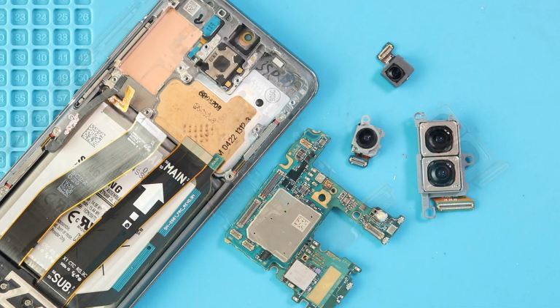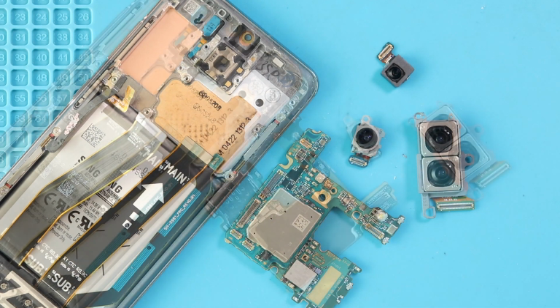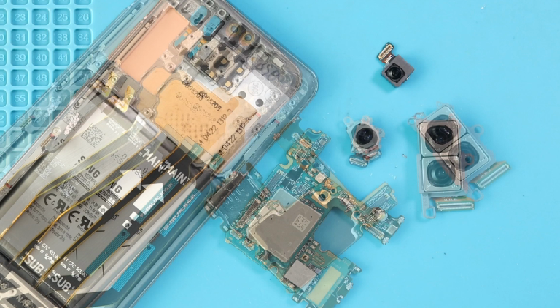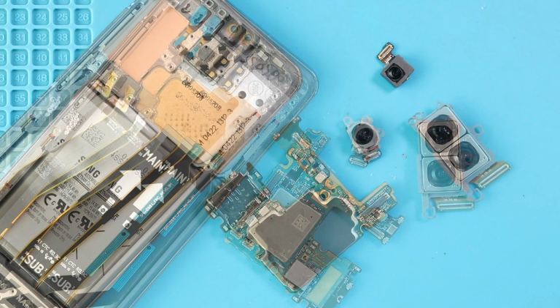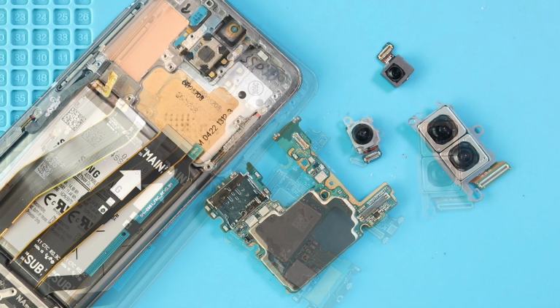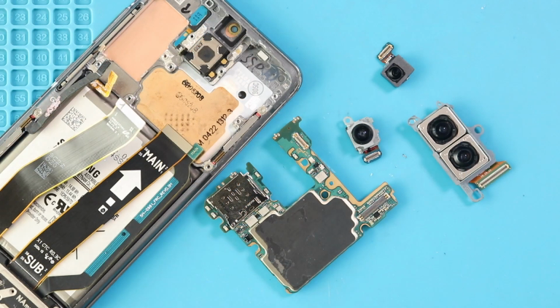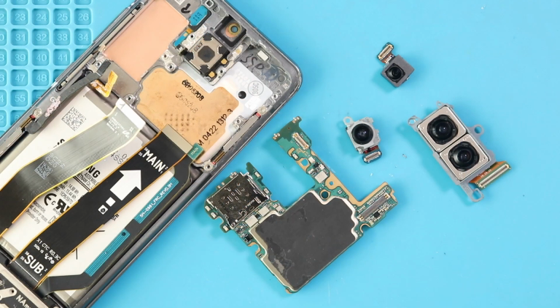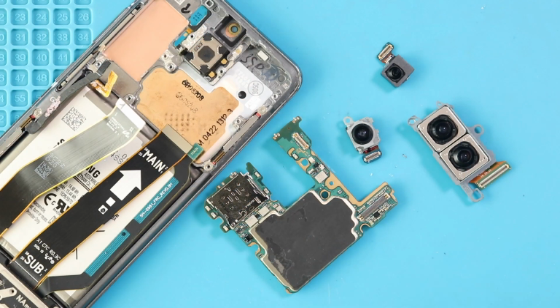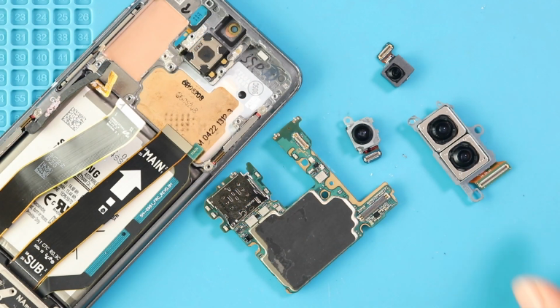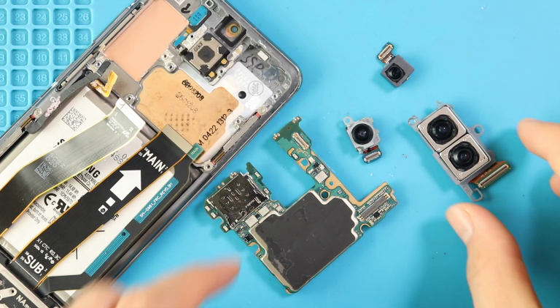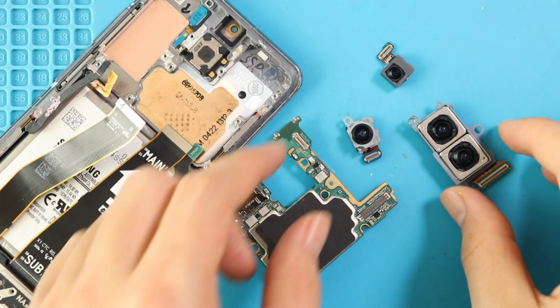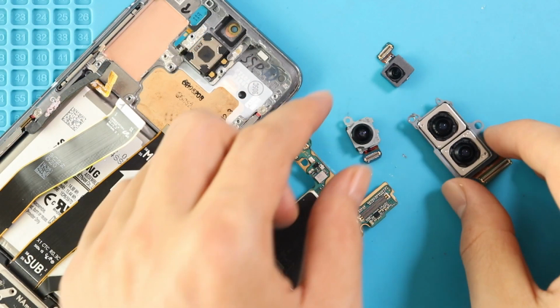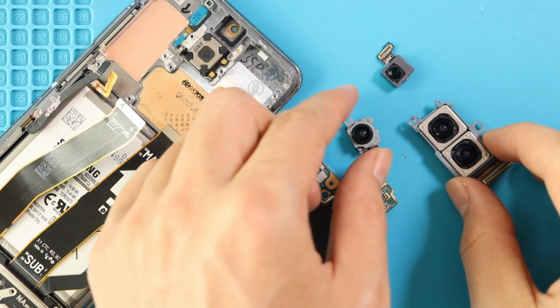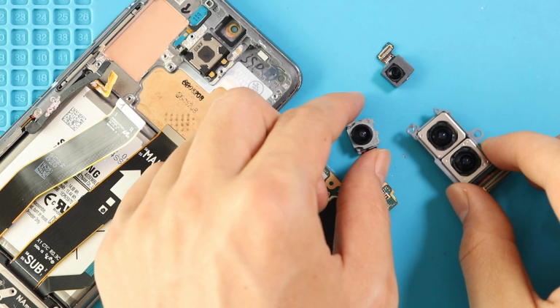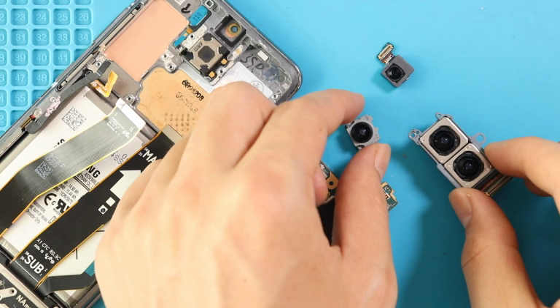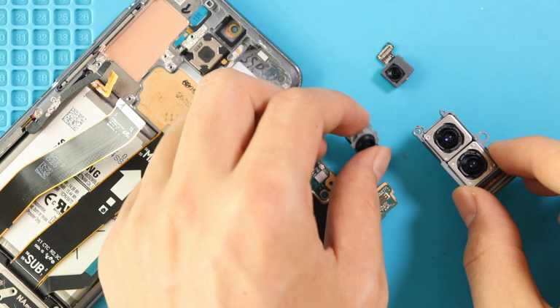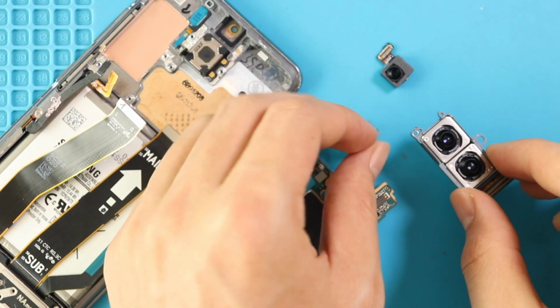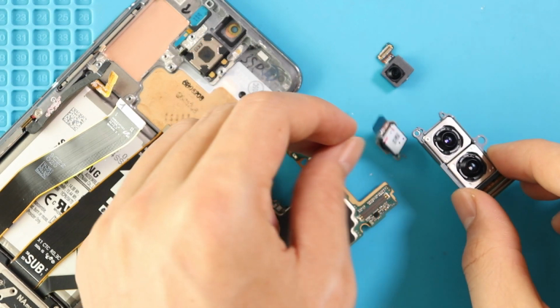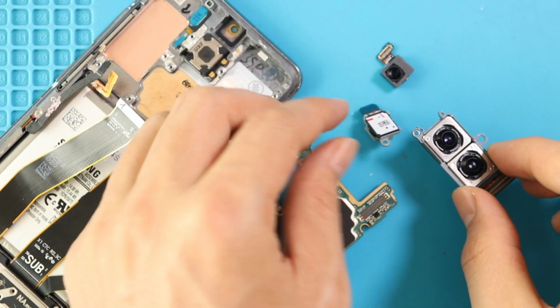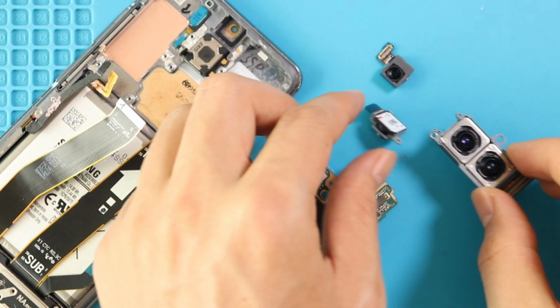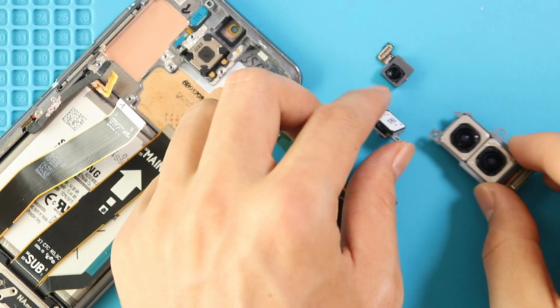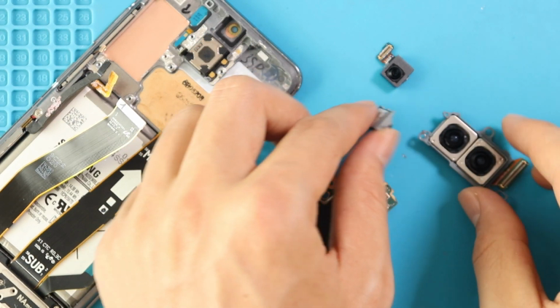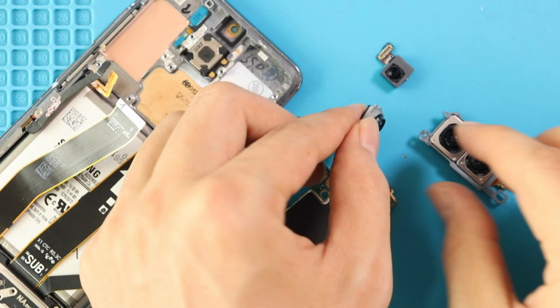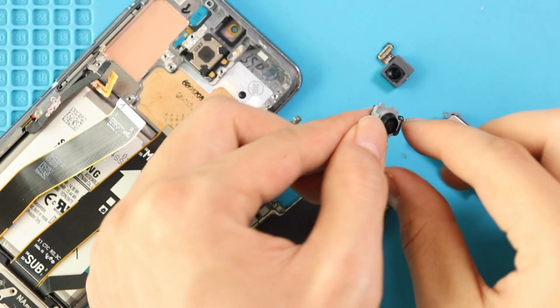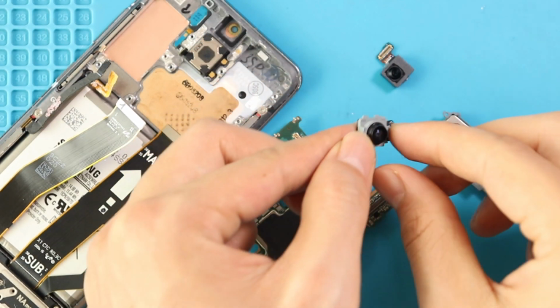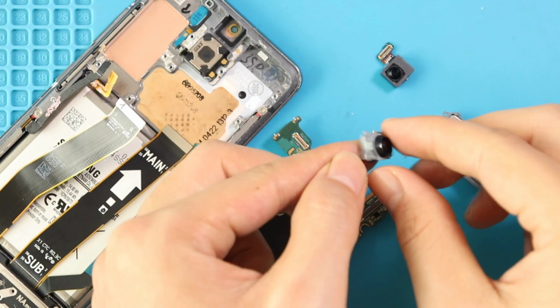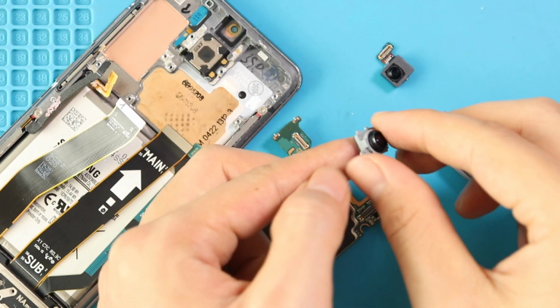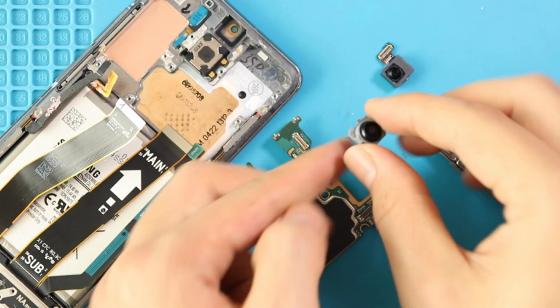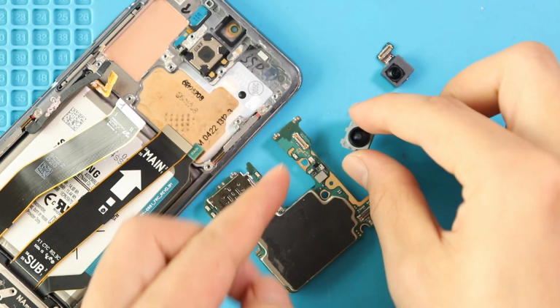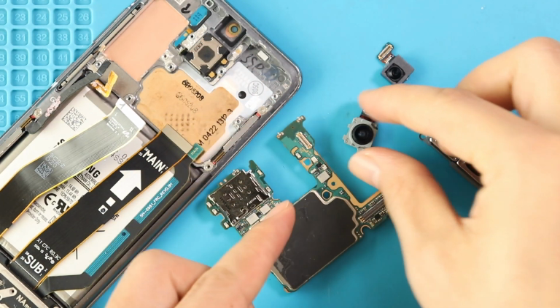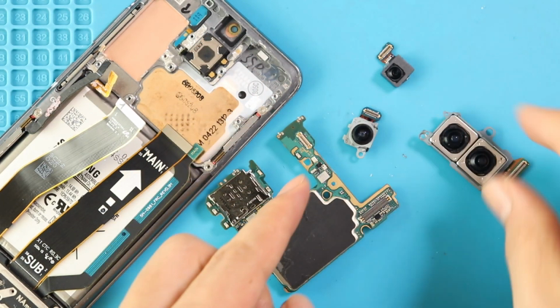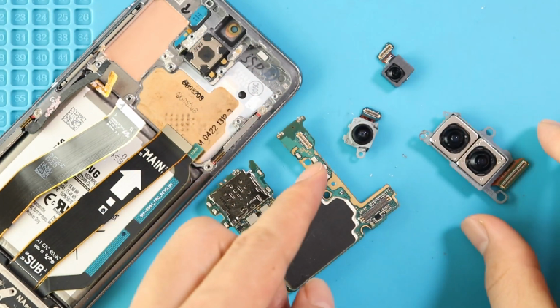Next, replace the broken telephoto or two-in-one white camera module with a new unit and secure it on the logic board.